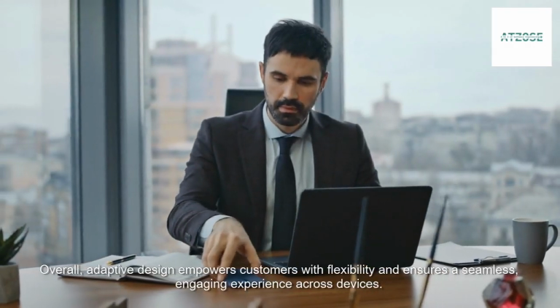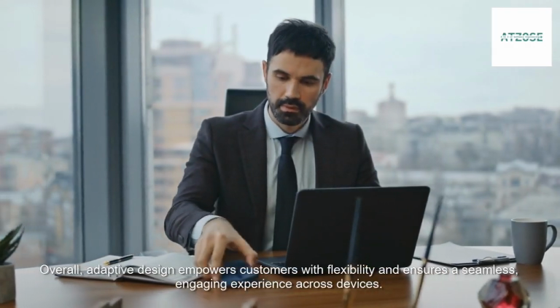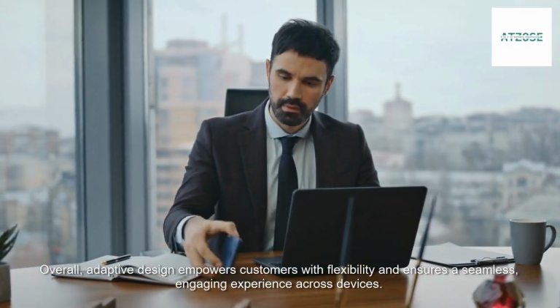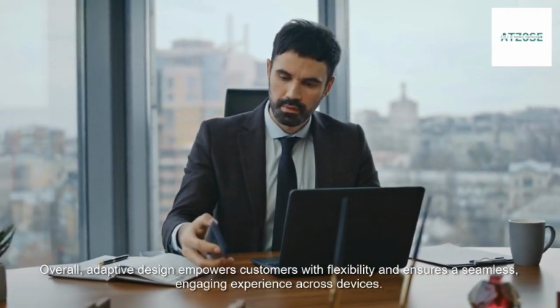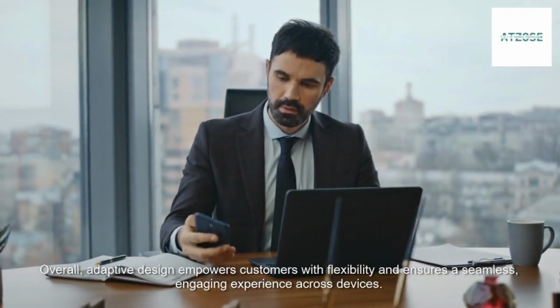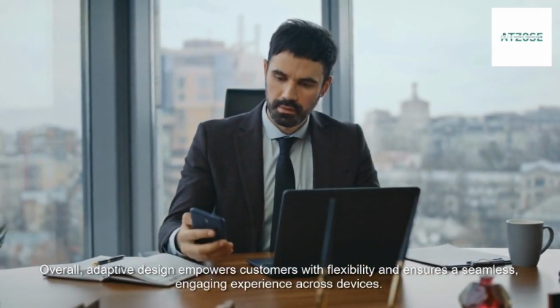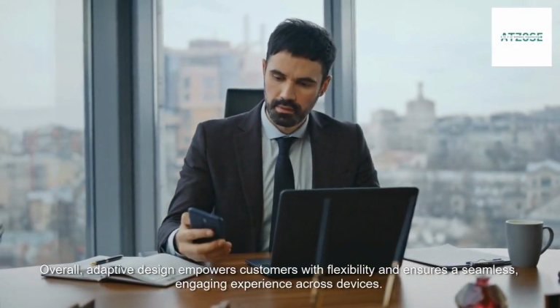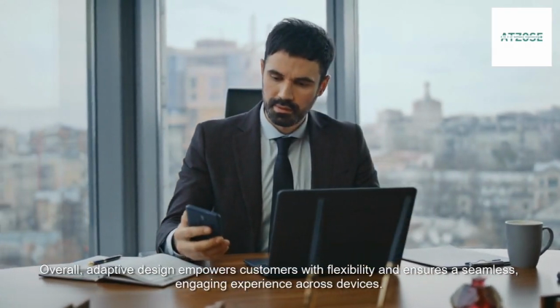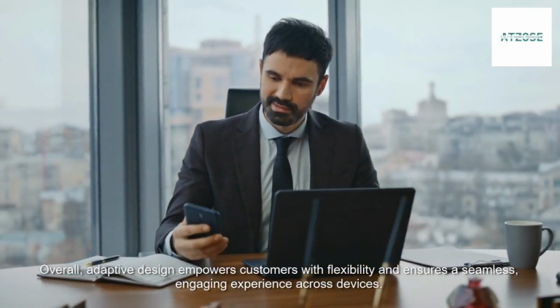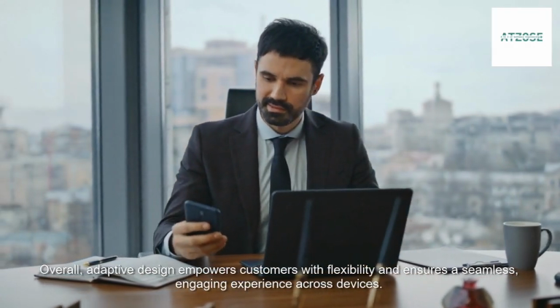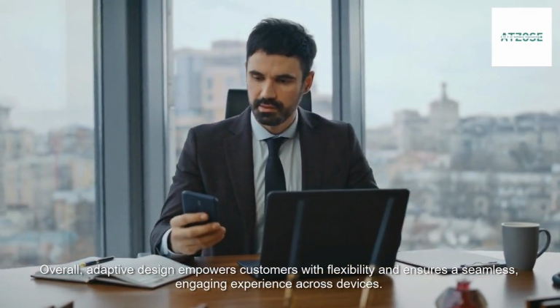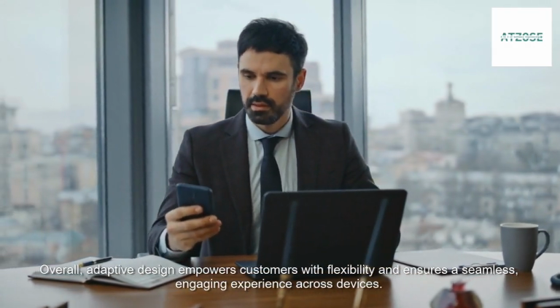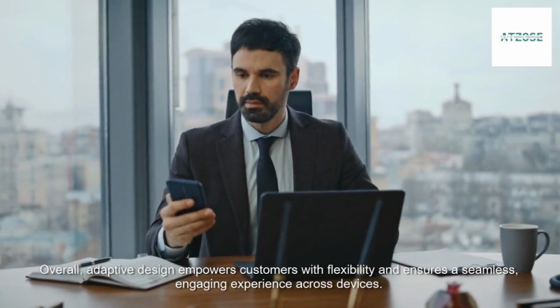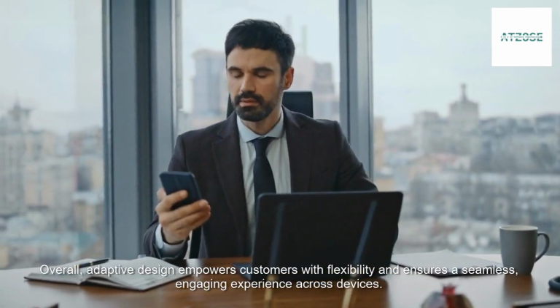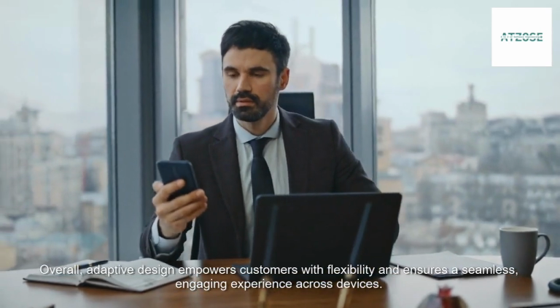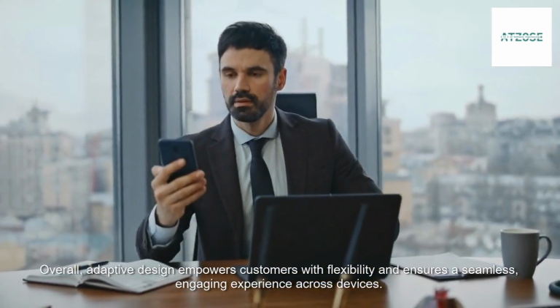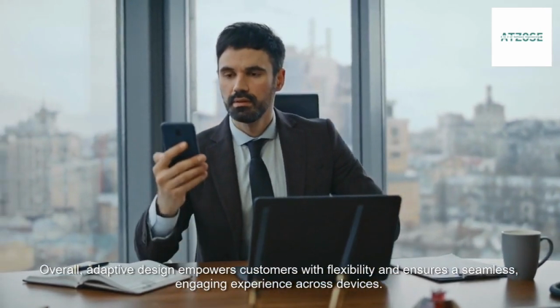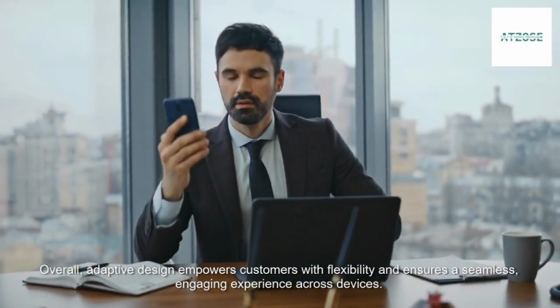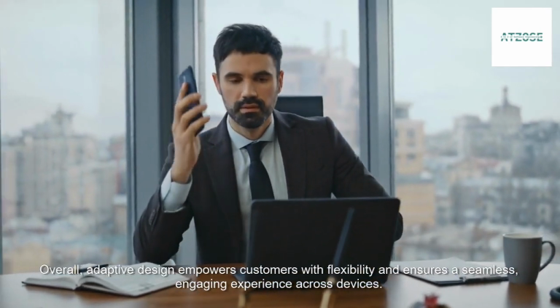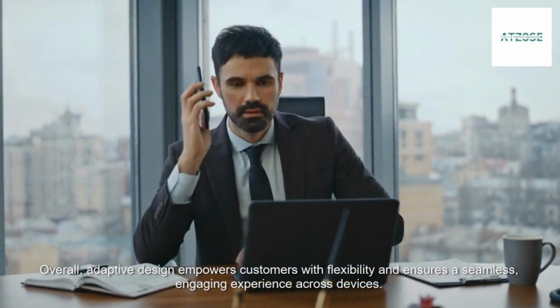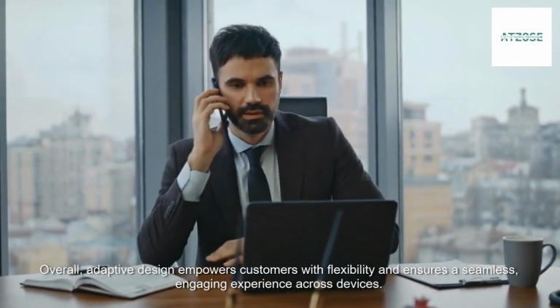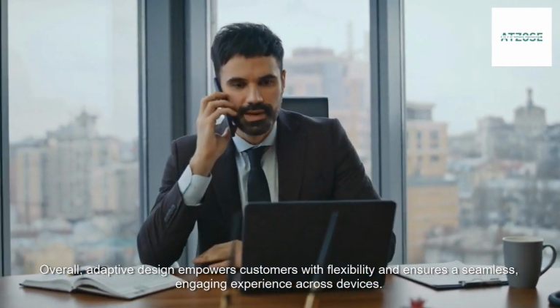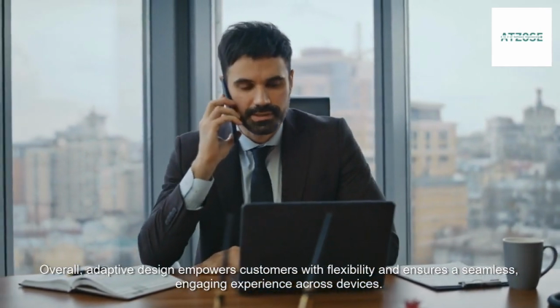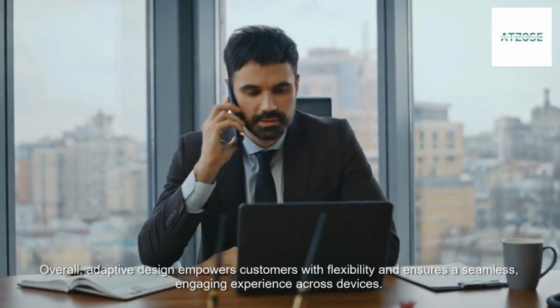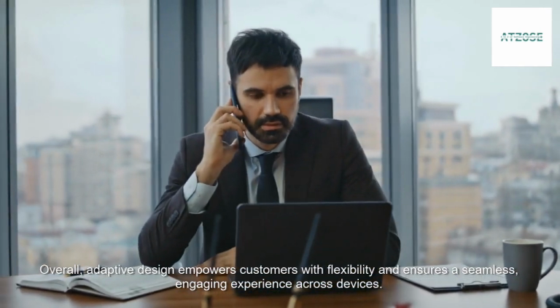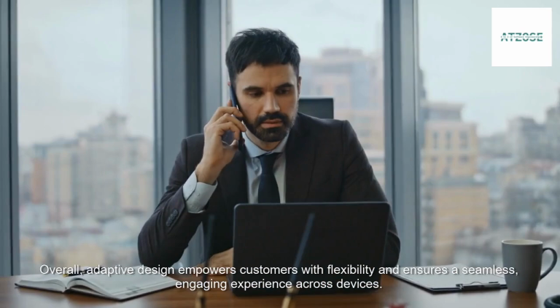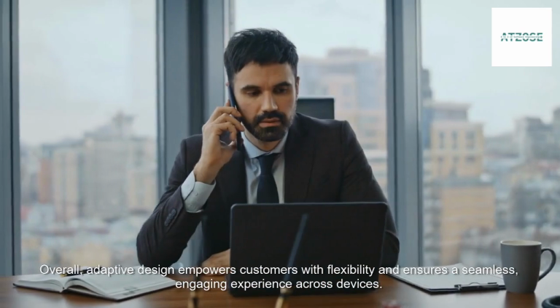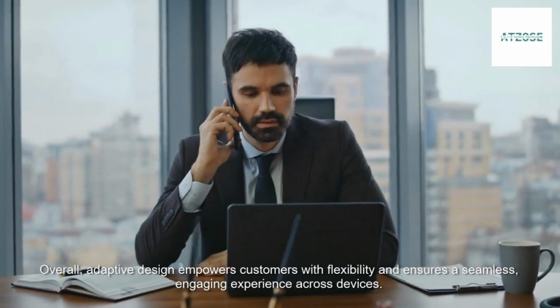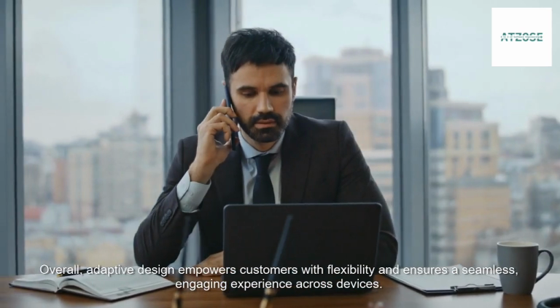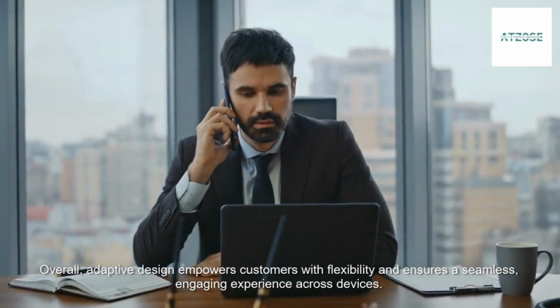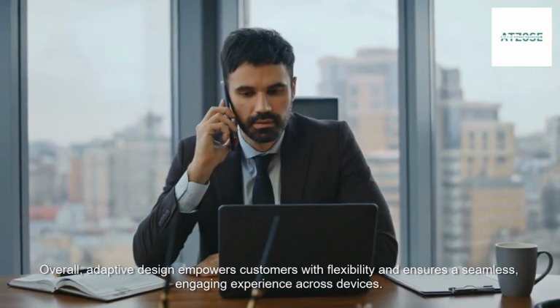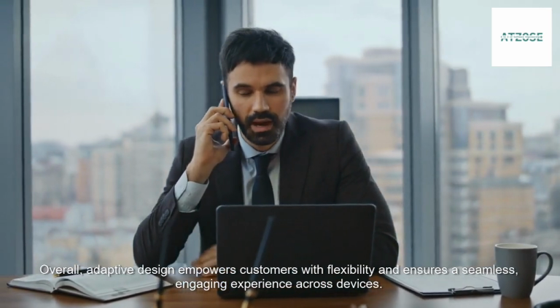Overall, adaptive design empowers customers with flexibility and ensures a seamless, engaging experience across devices.